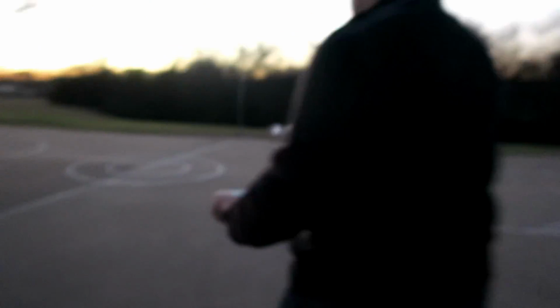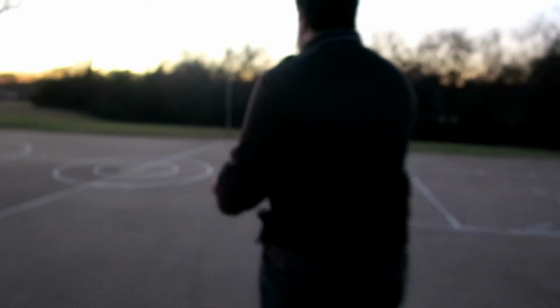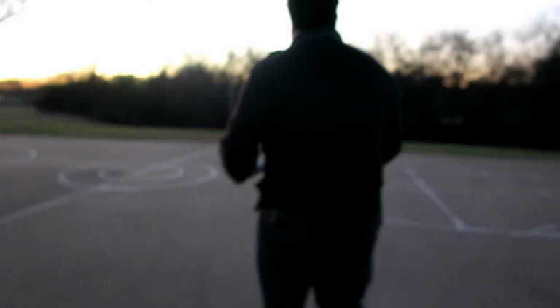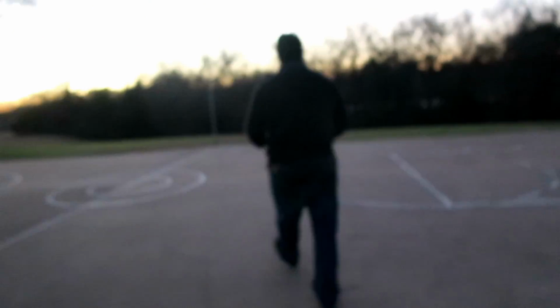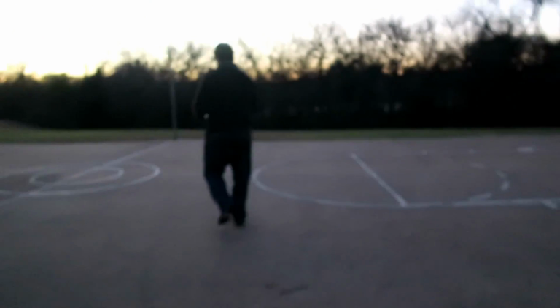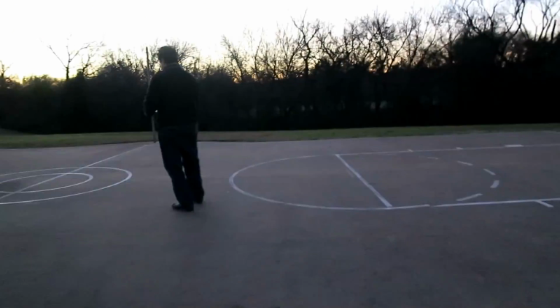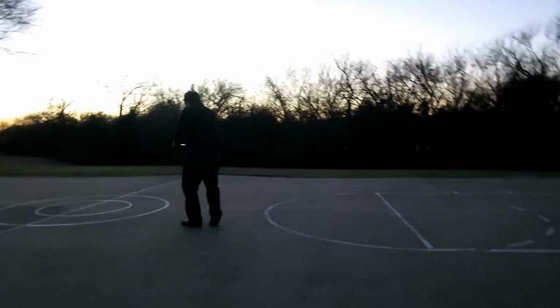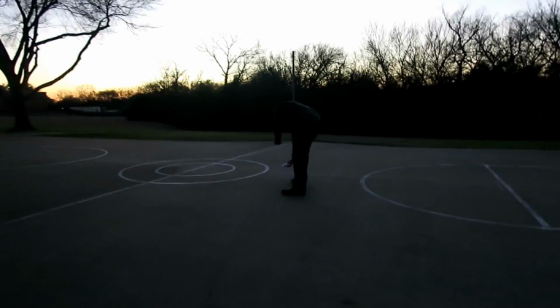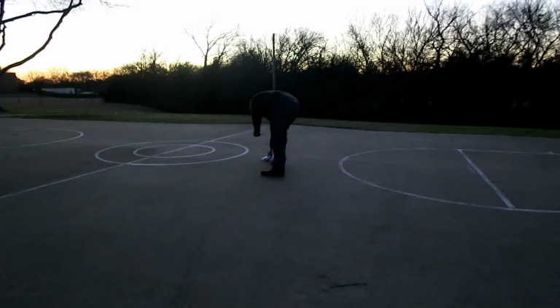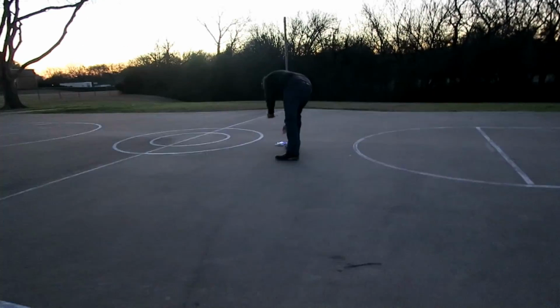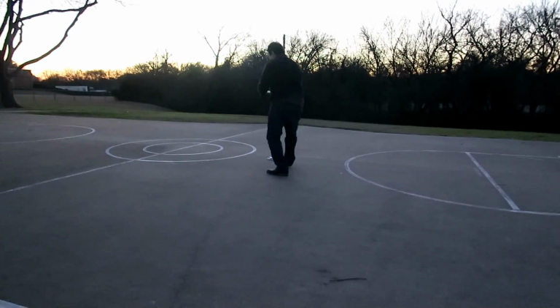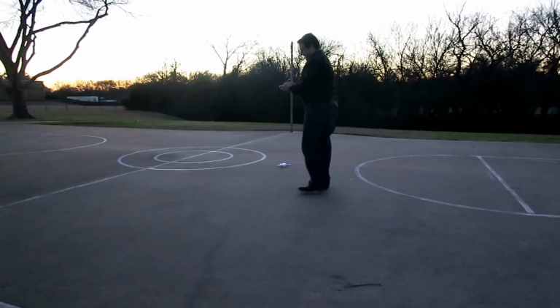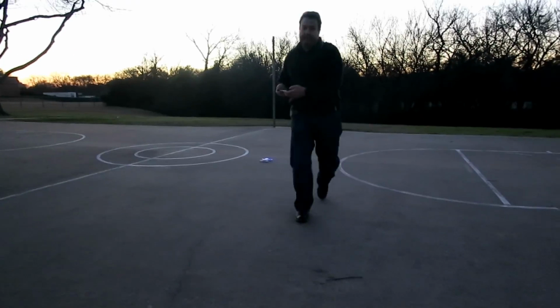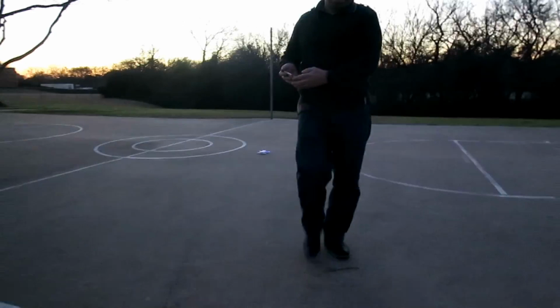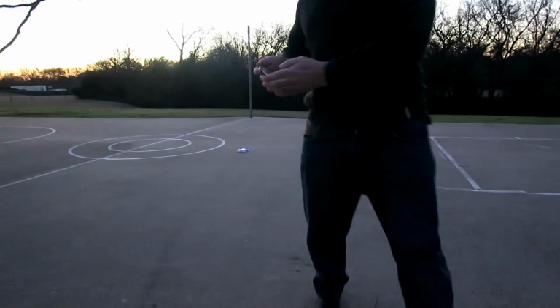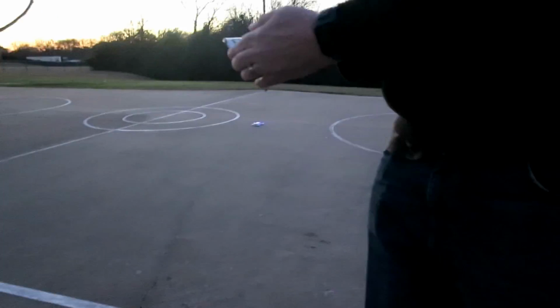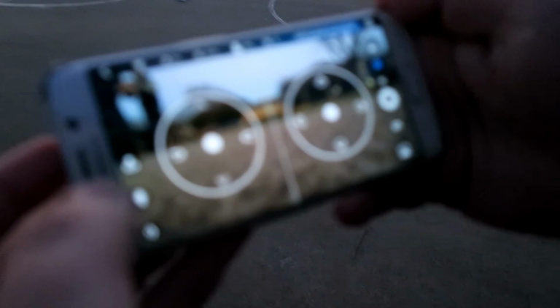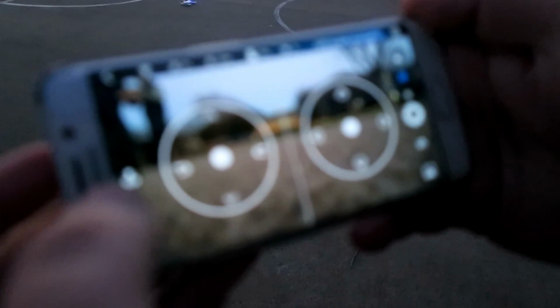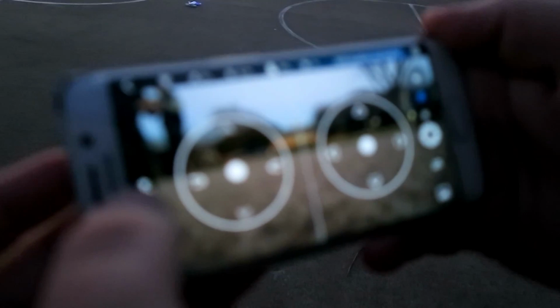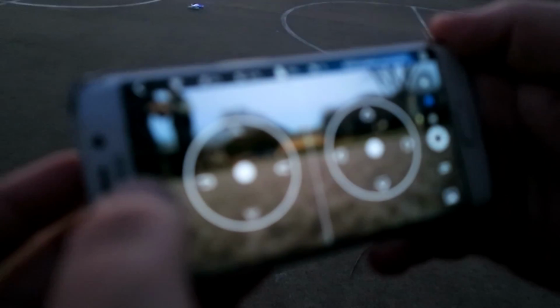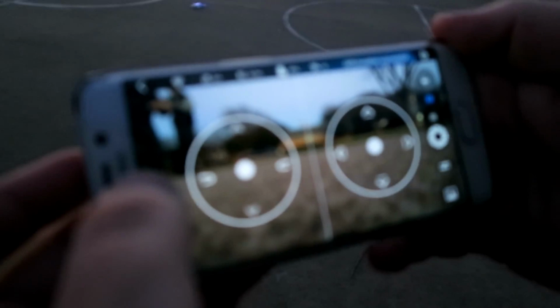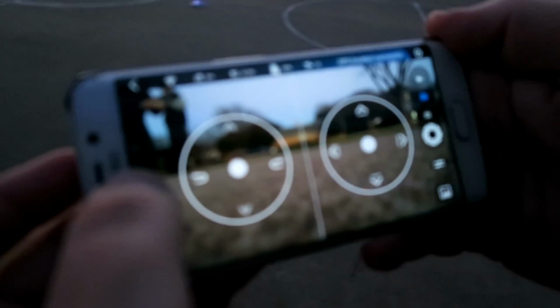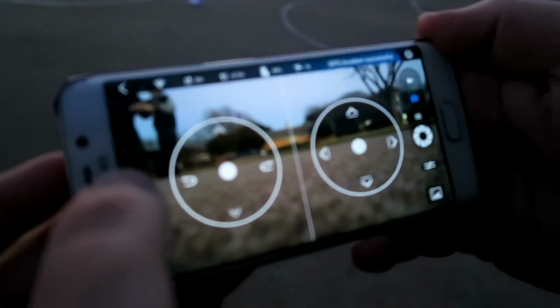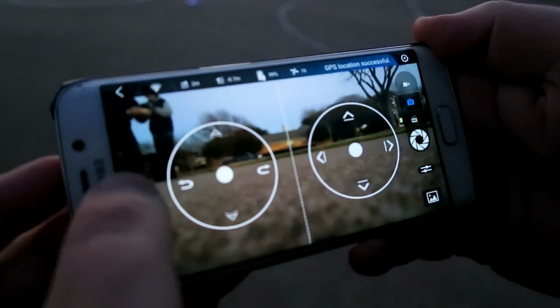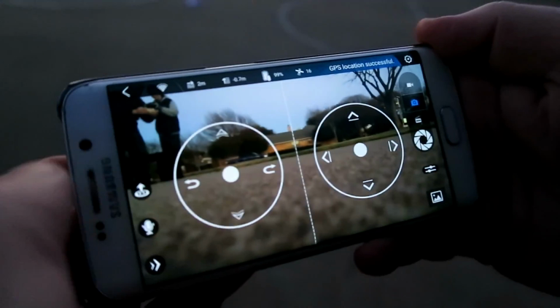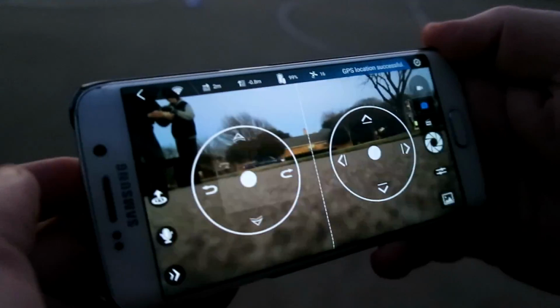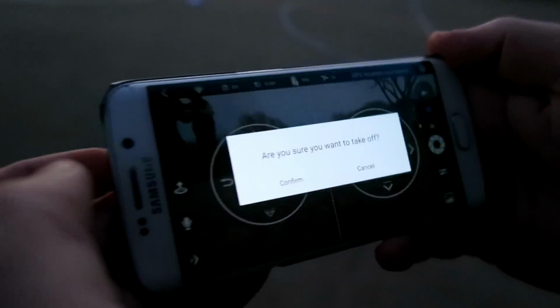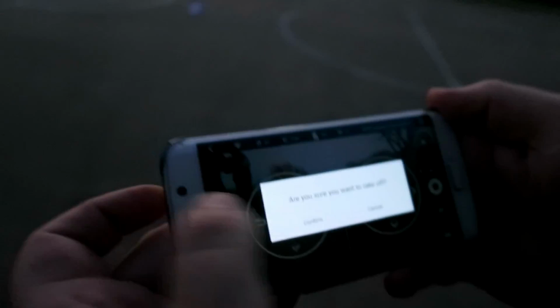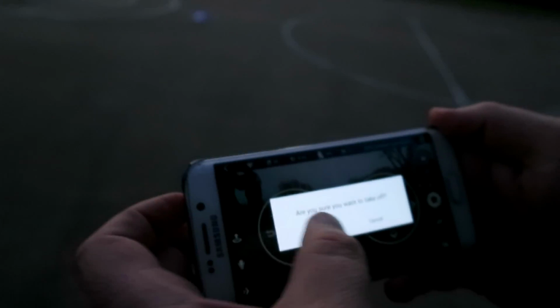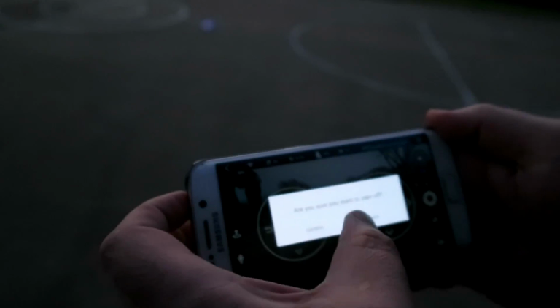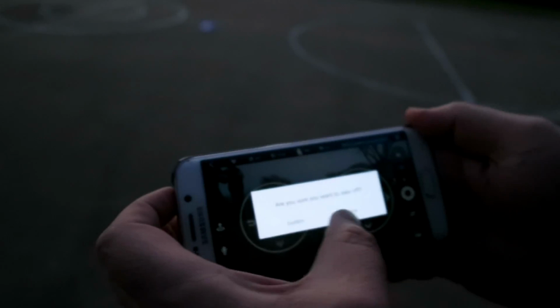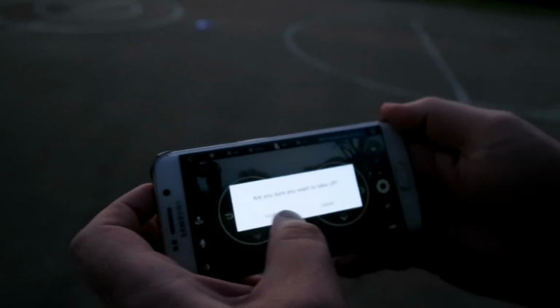Getting started is really, really easy. Simply press the takeoff button, confirm it, and up it goes.